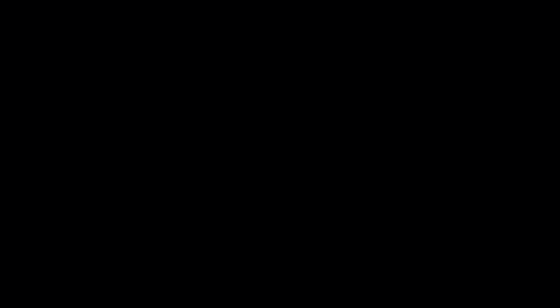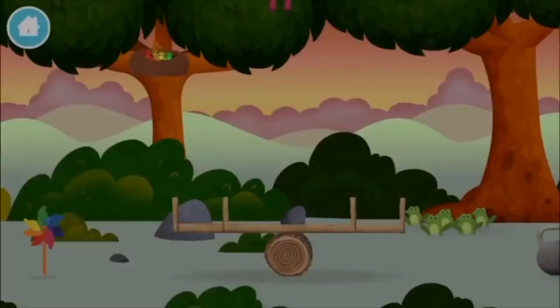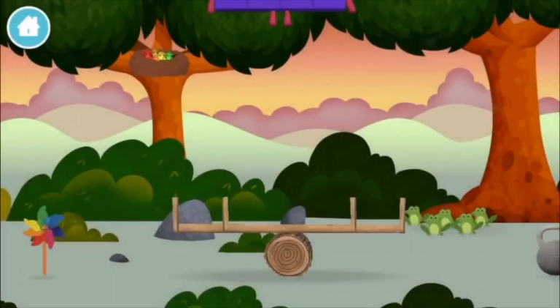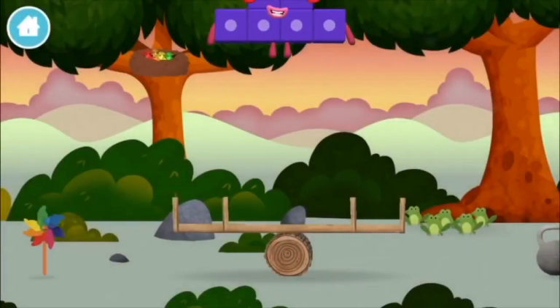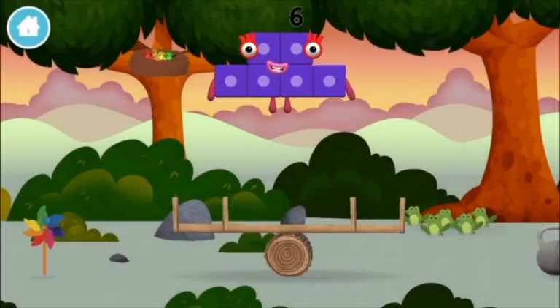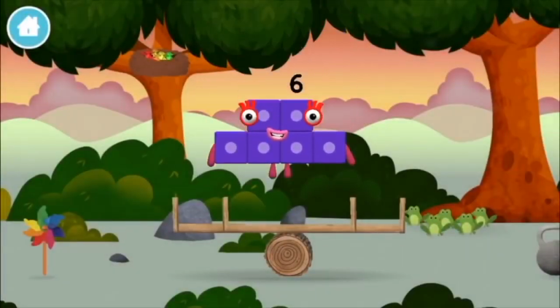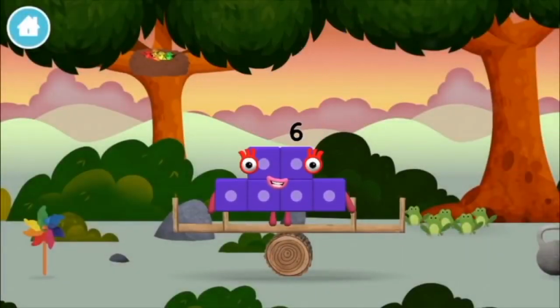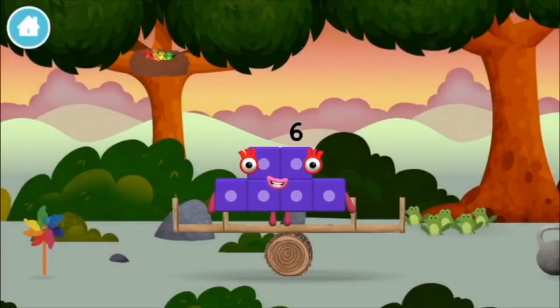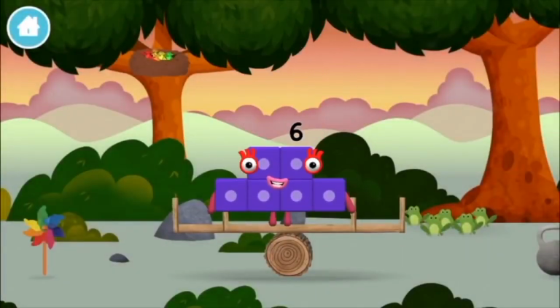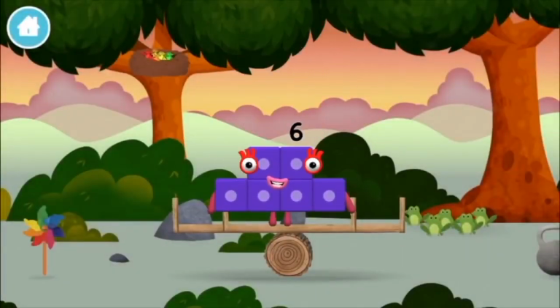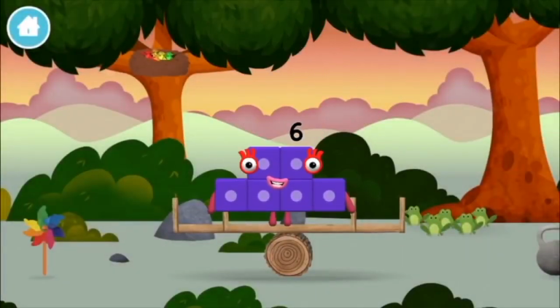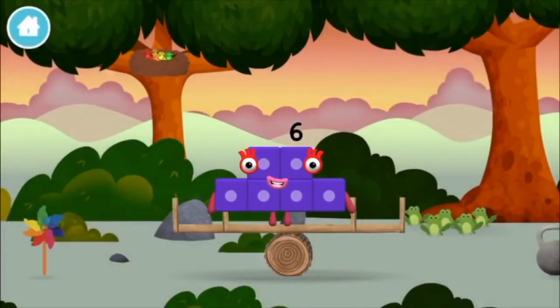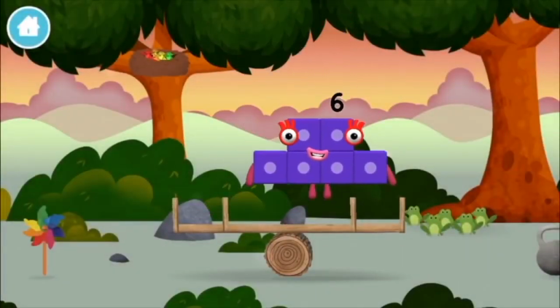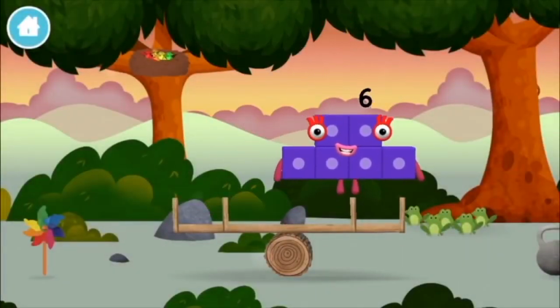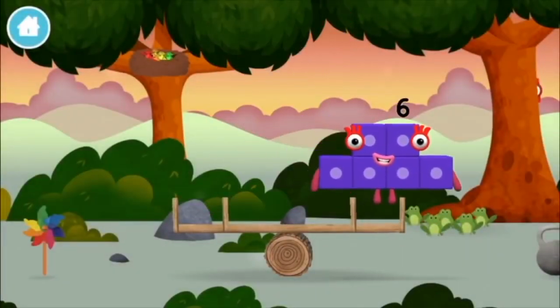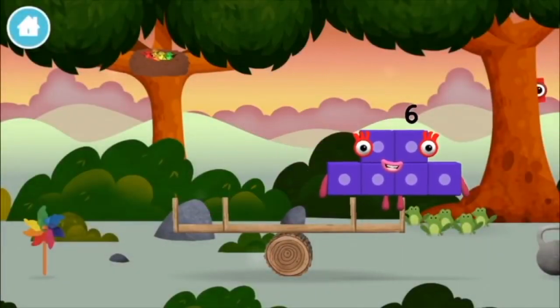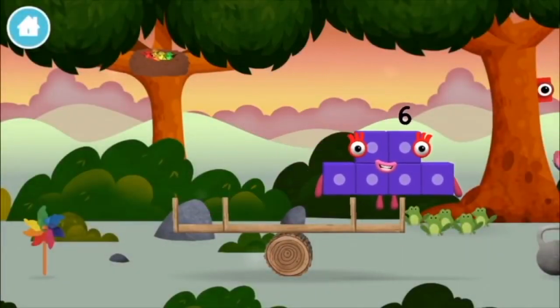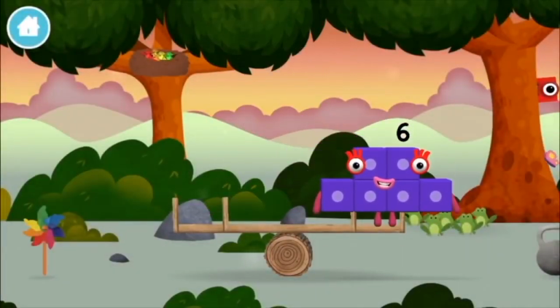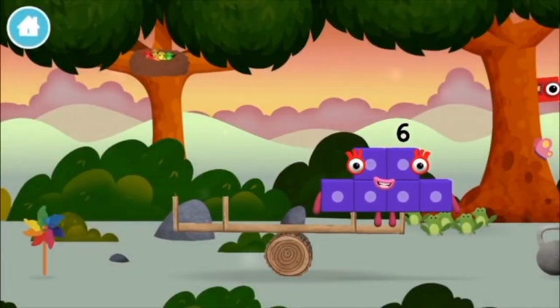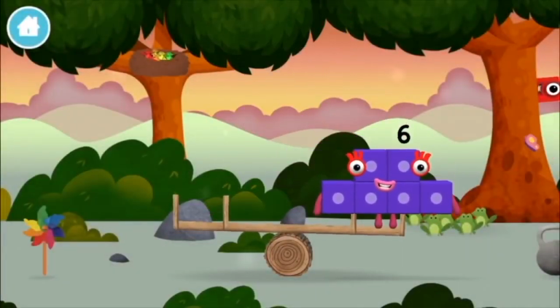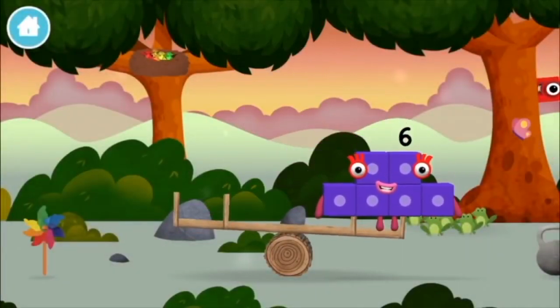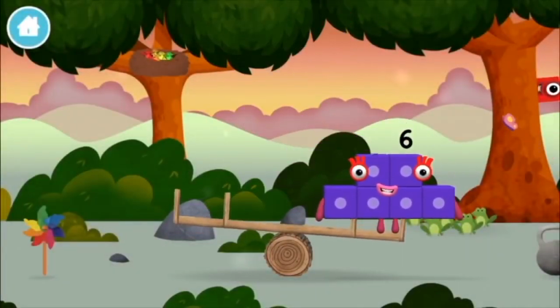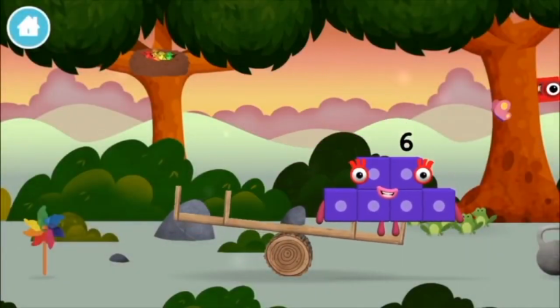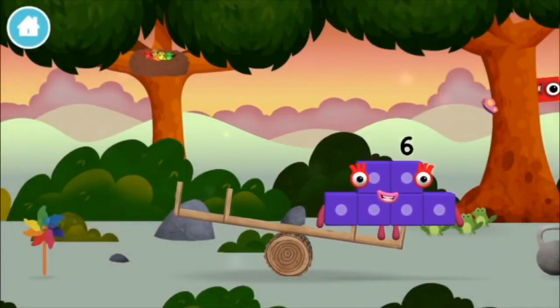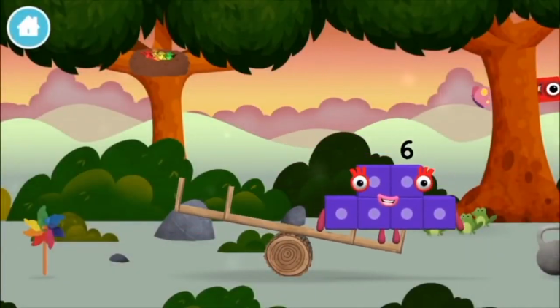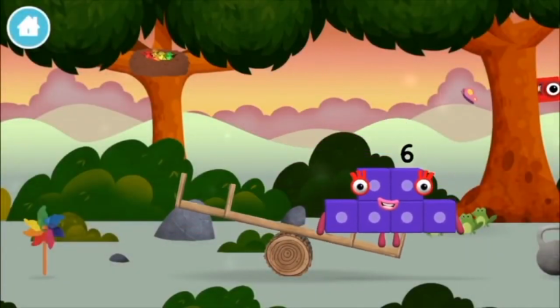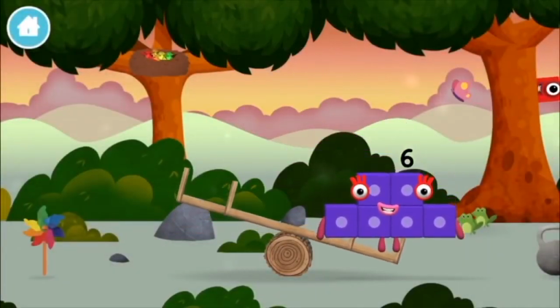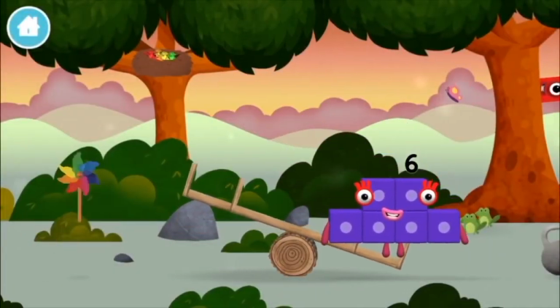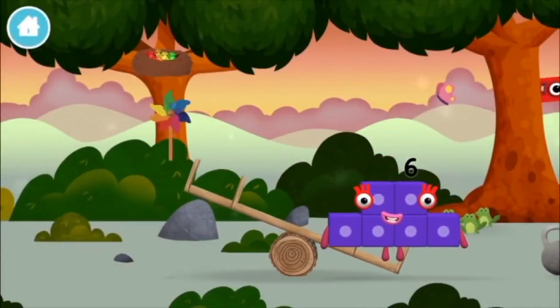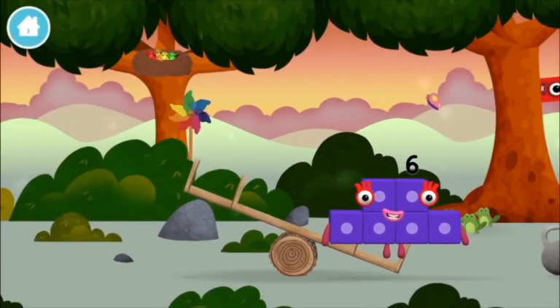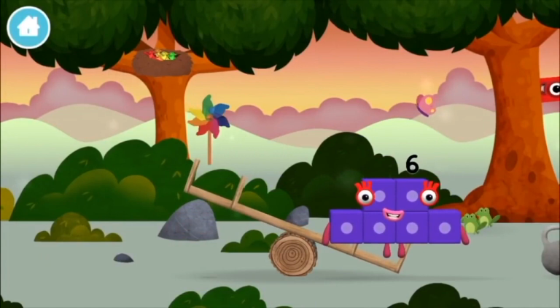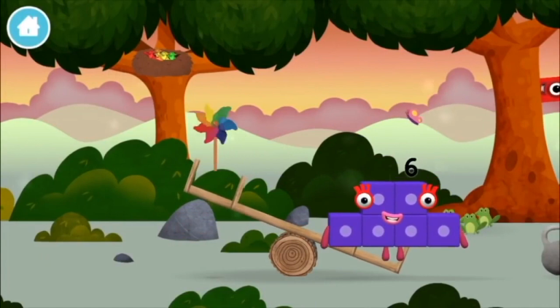Well done, you made Numberblock six! You made a new Numberblock. A windmill!